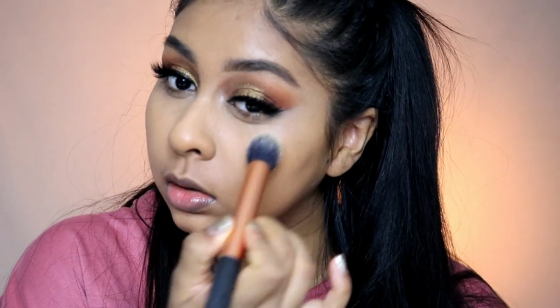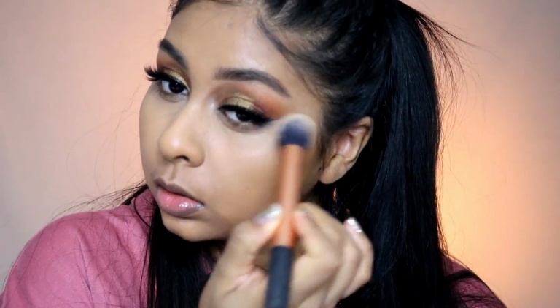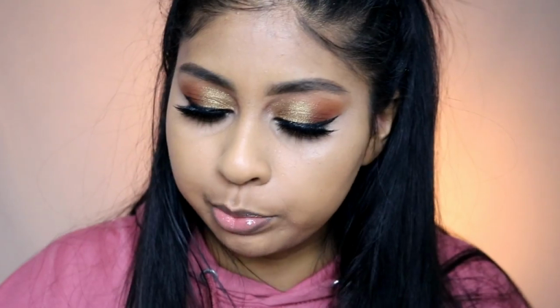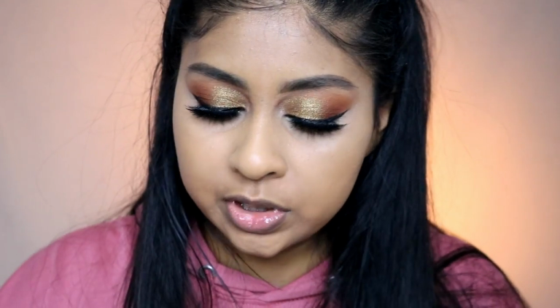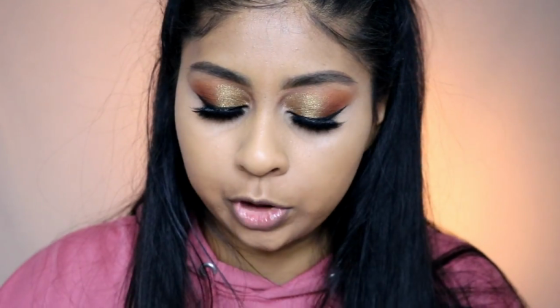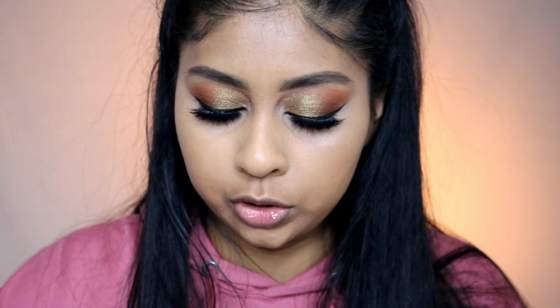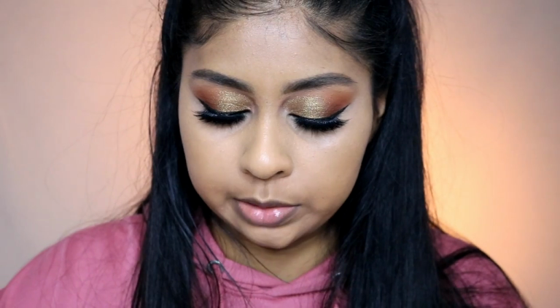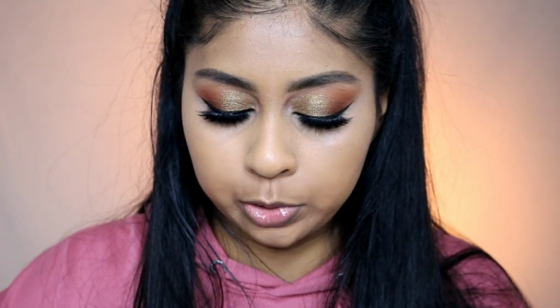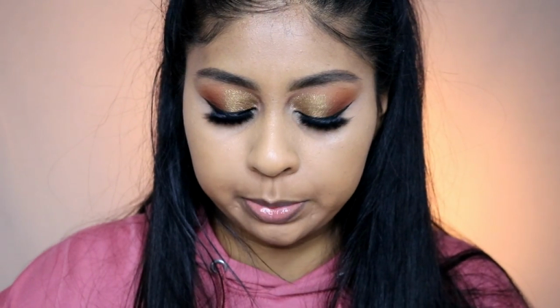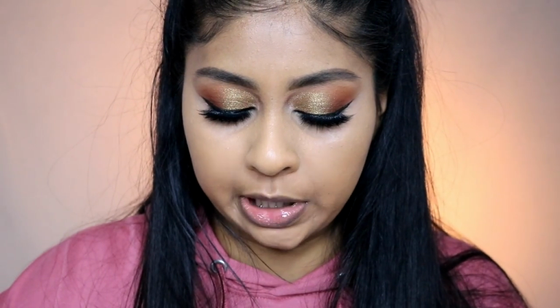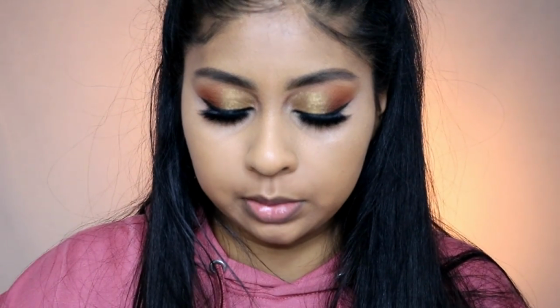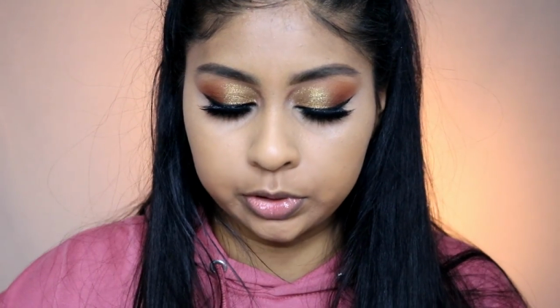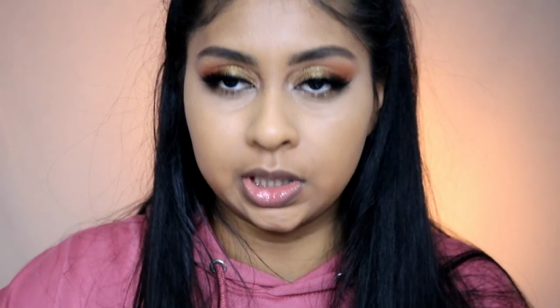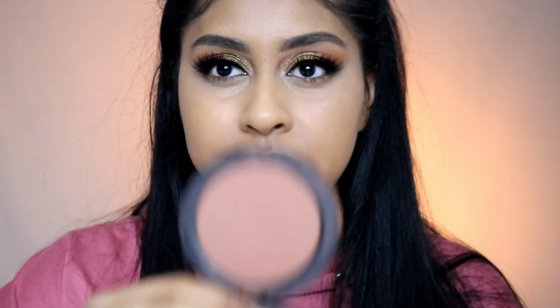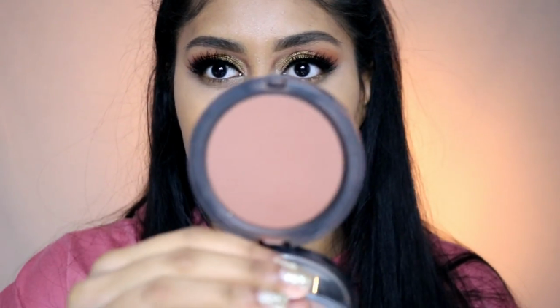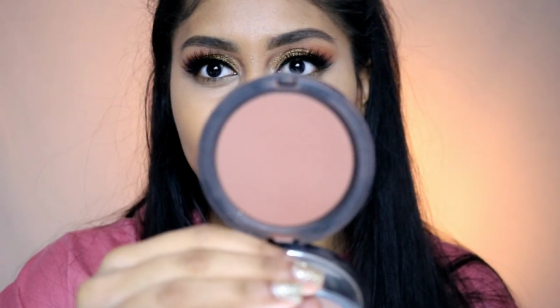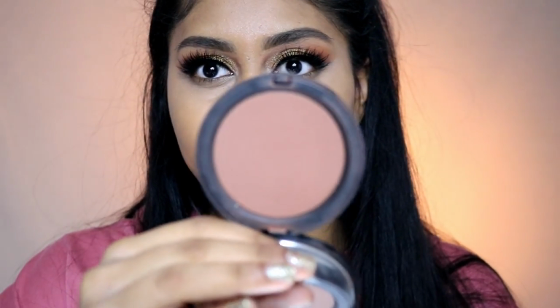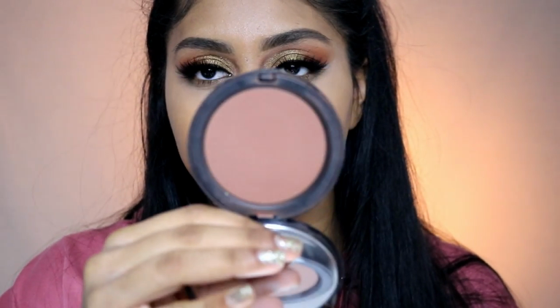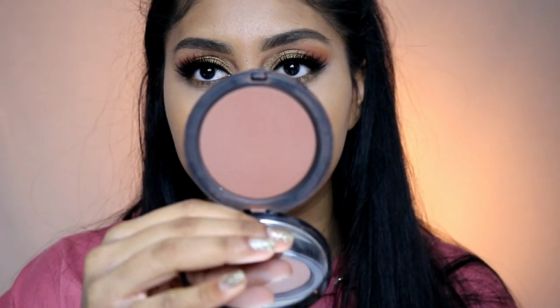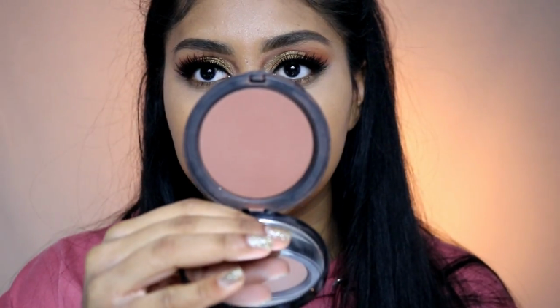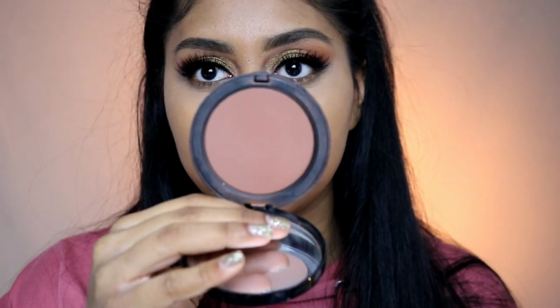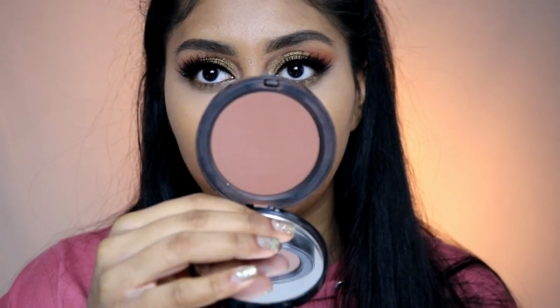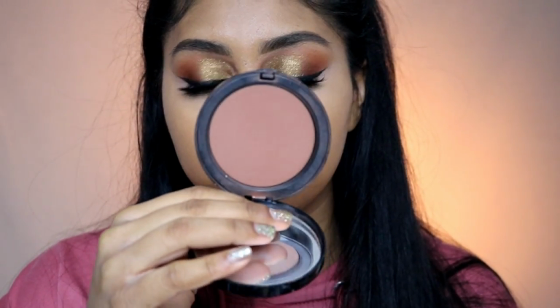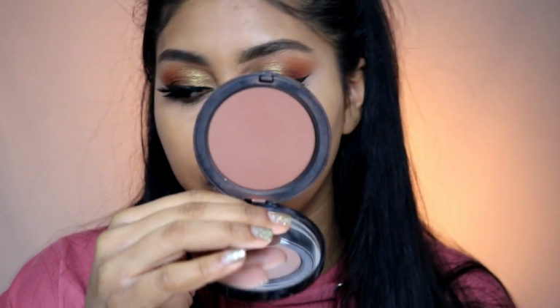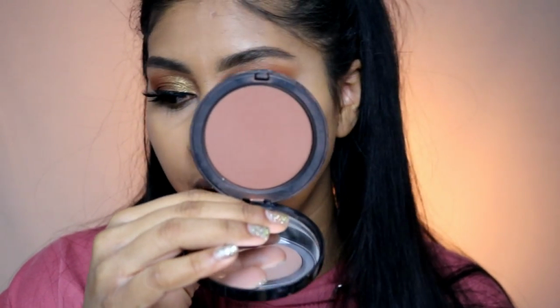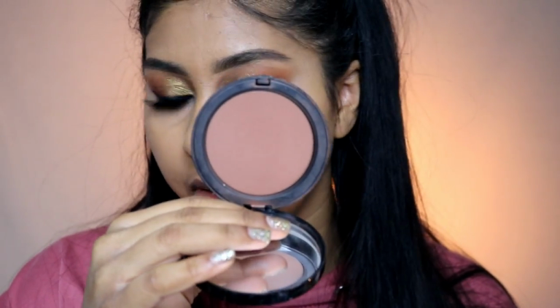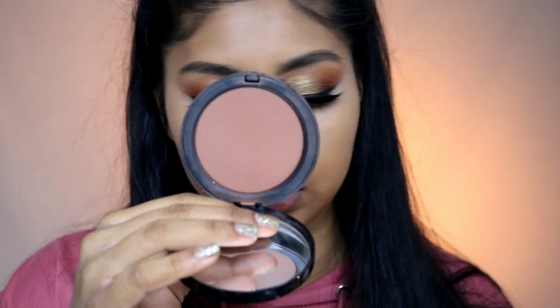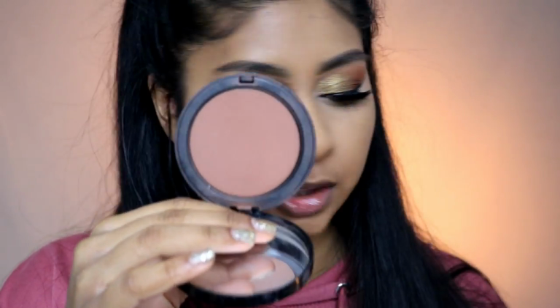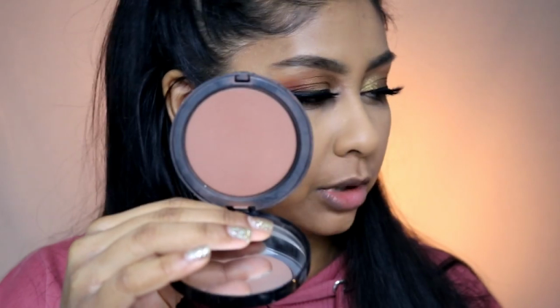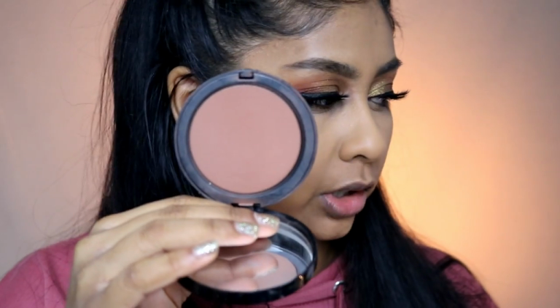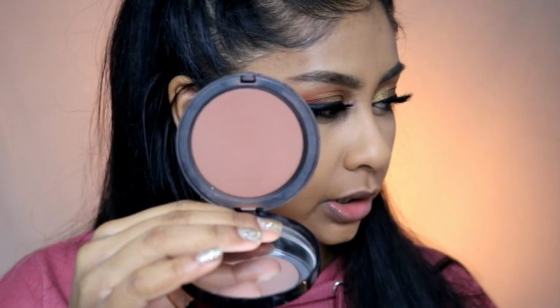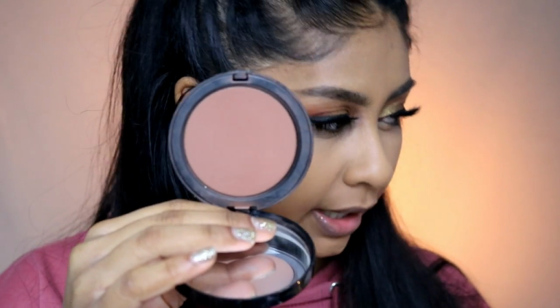For bronzer I'm going to use my Bobbi Brown bronzer in Deep. I haven't reached for this in so, so long so I'm going to give it a go today.